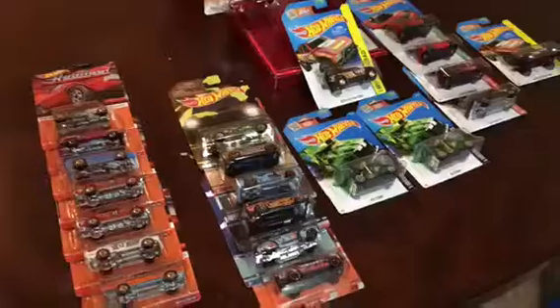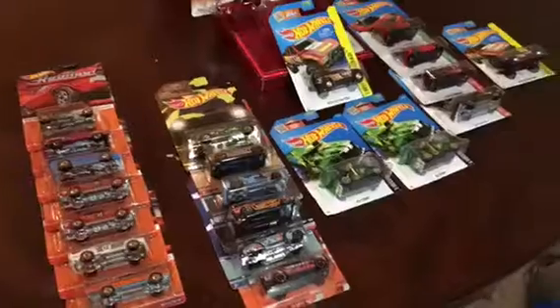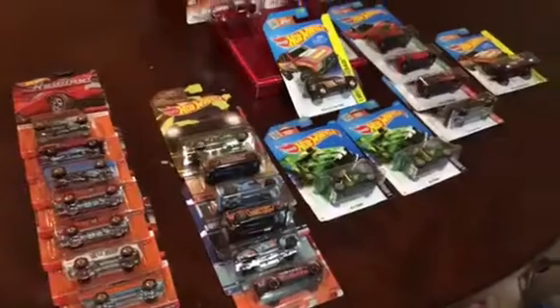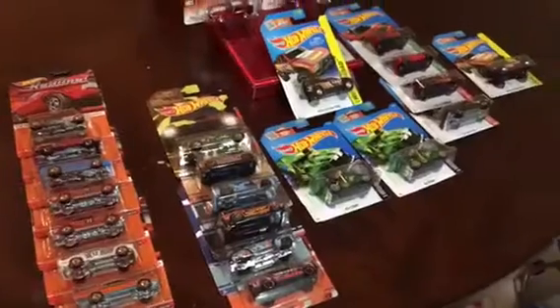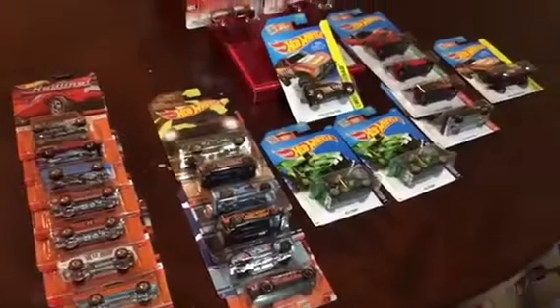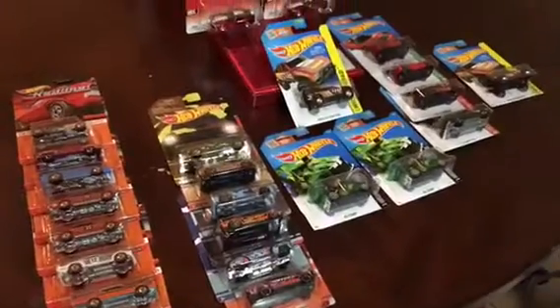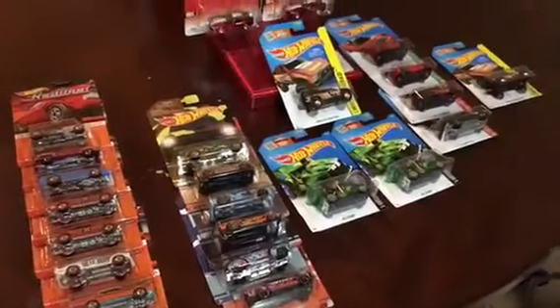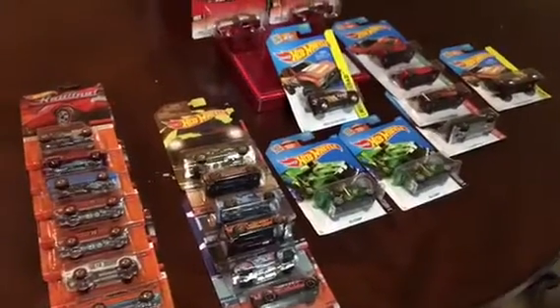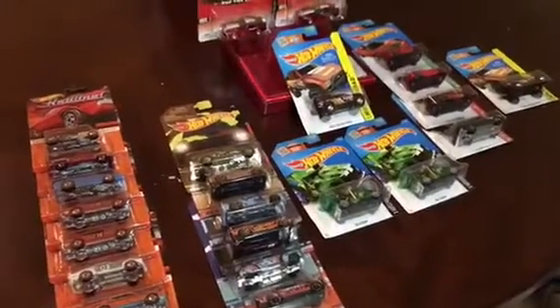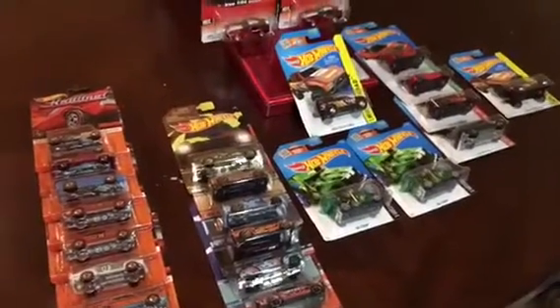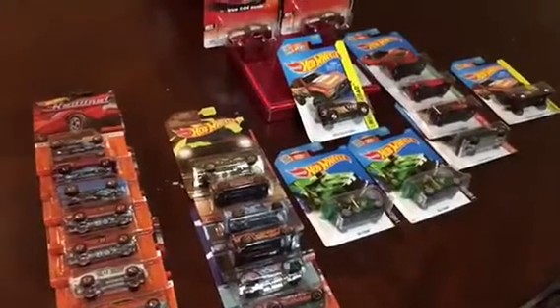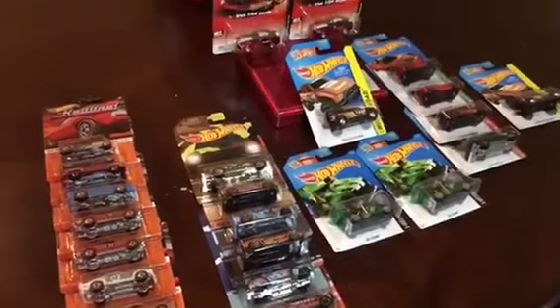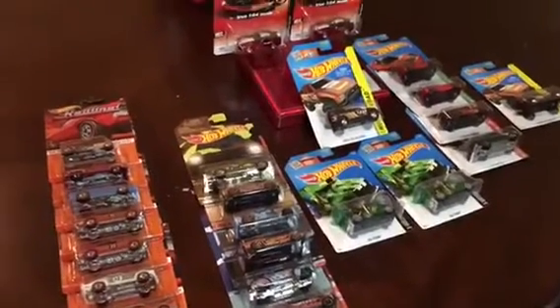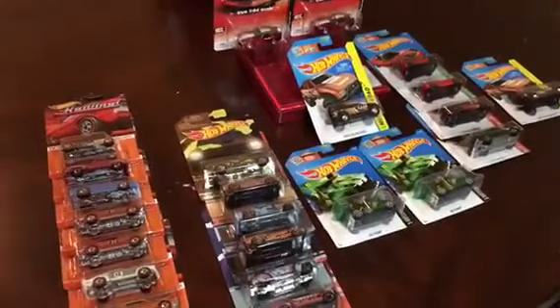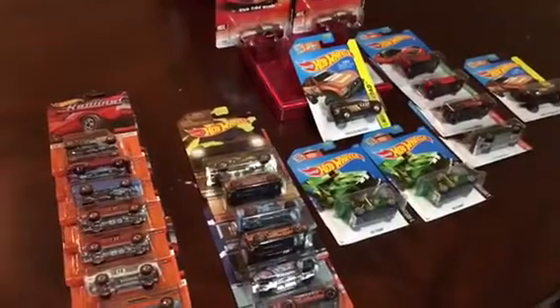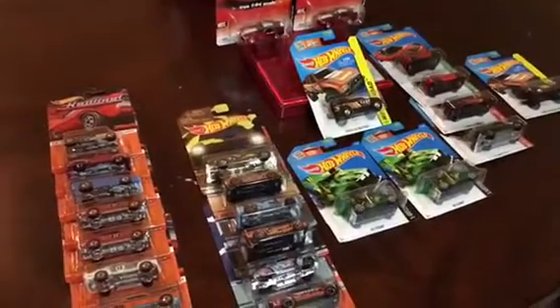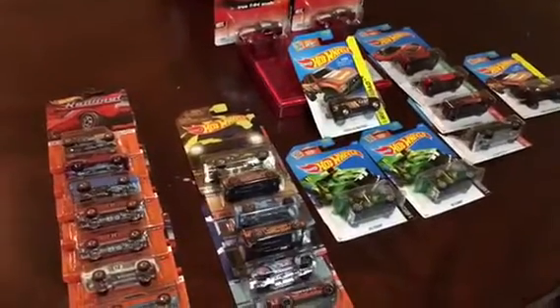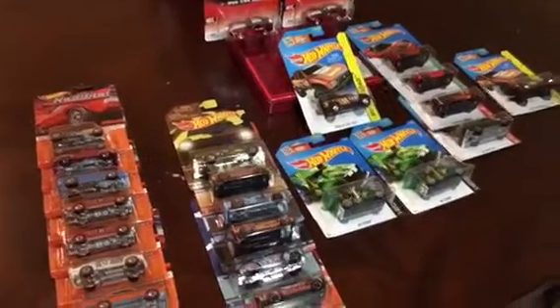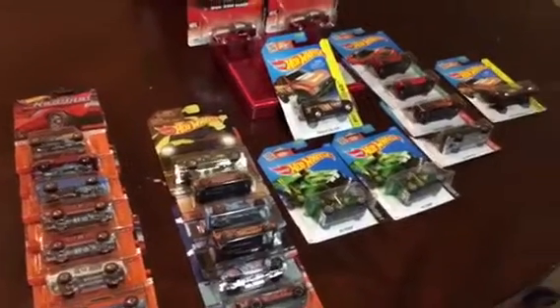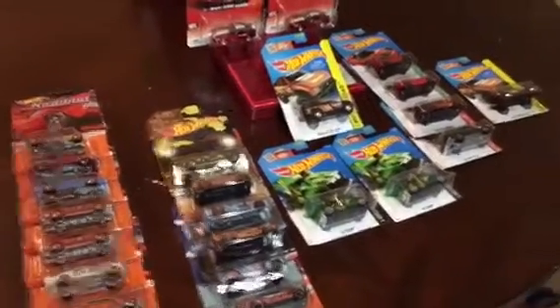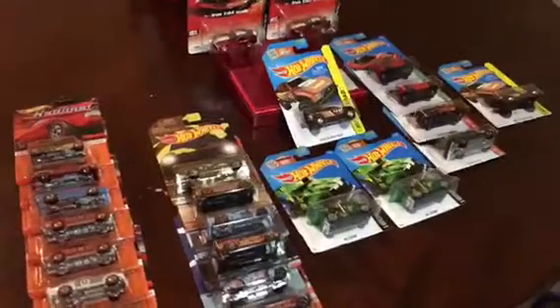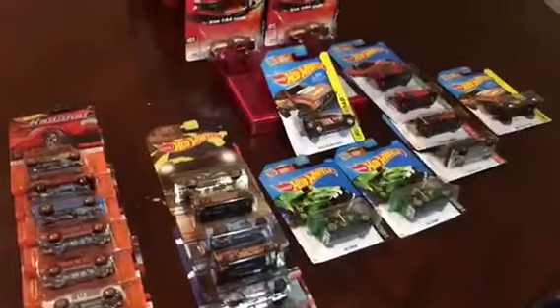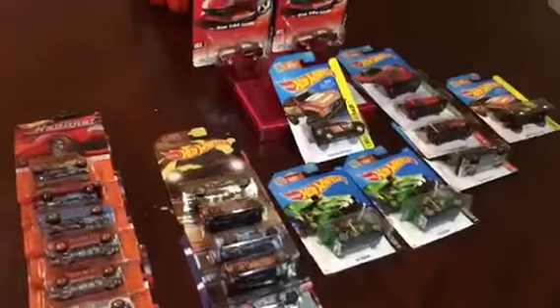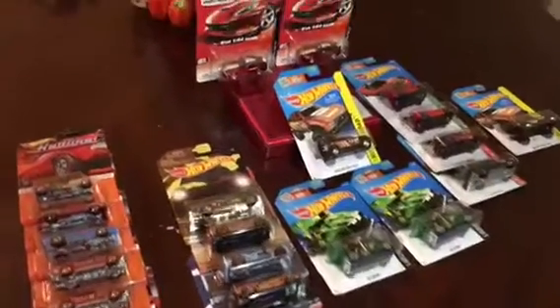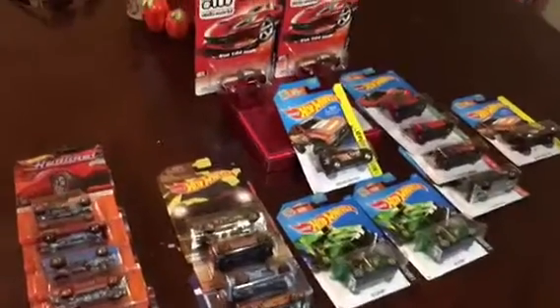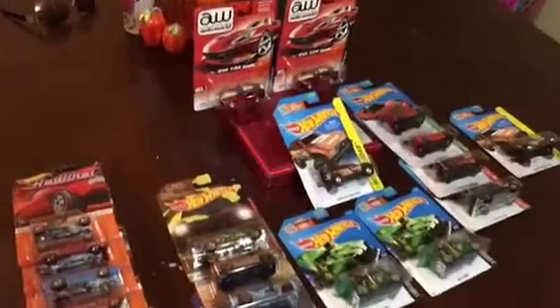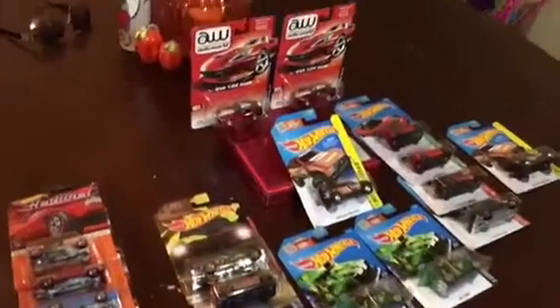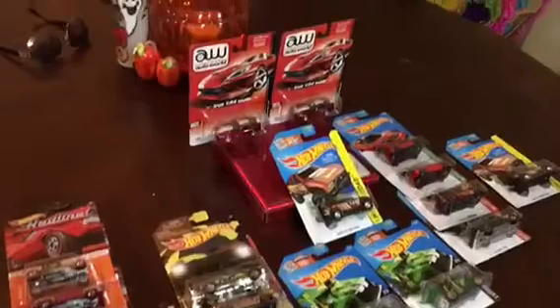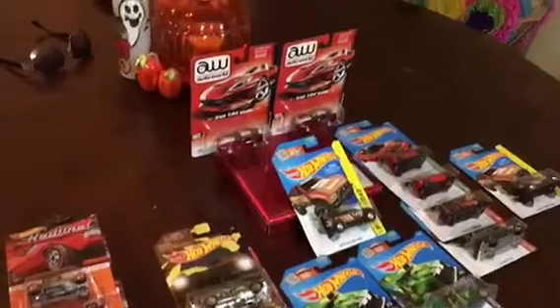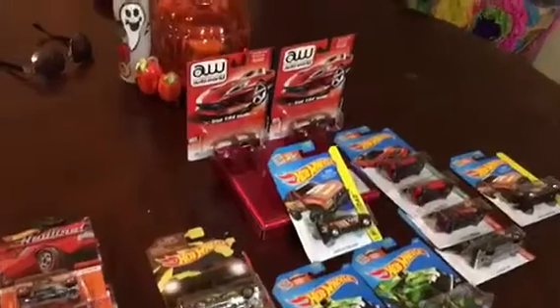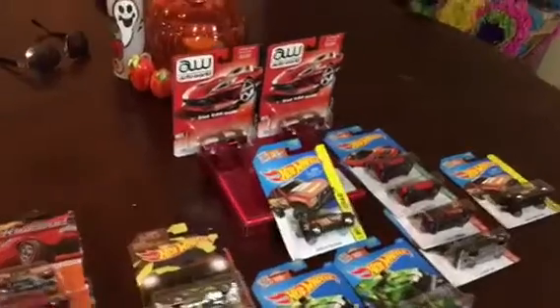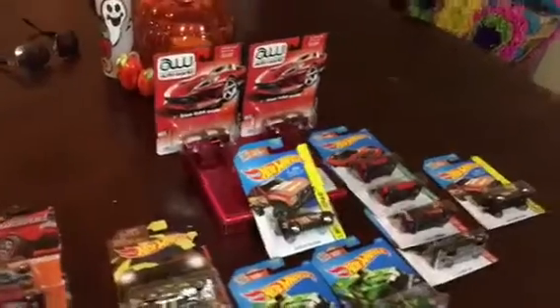Hey guys, what's up? It's Roland Ron here and I just wanted to show you some of my pickups throughout the week.